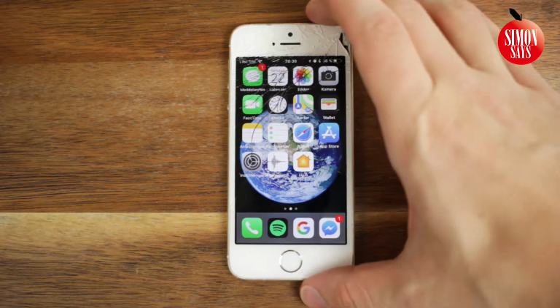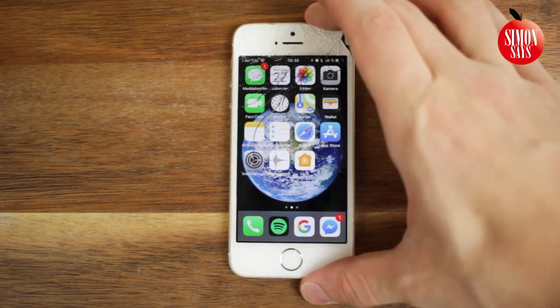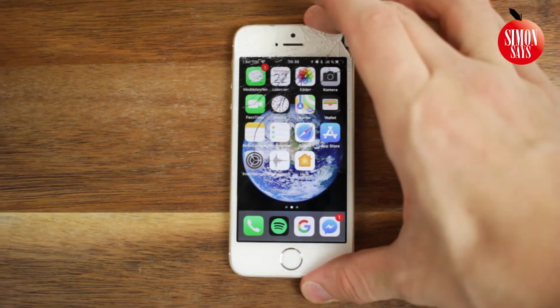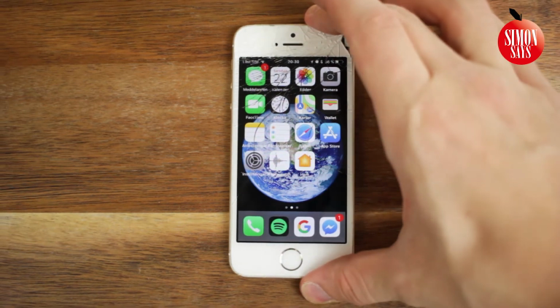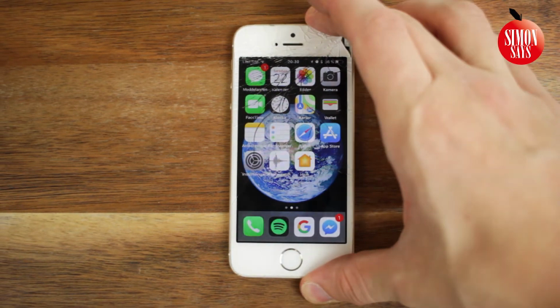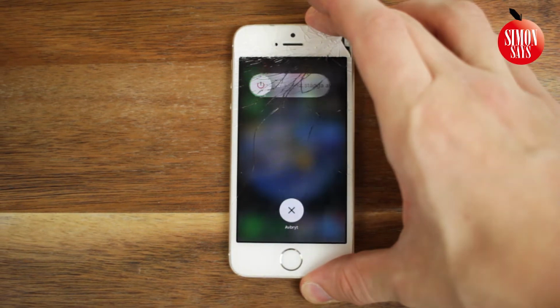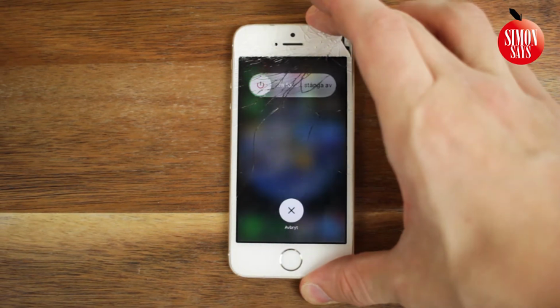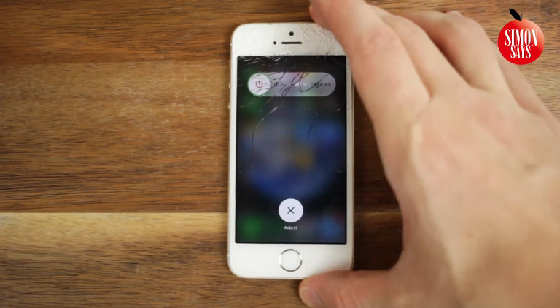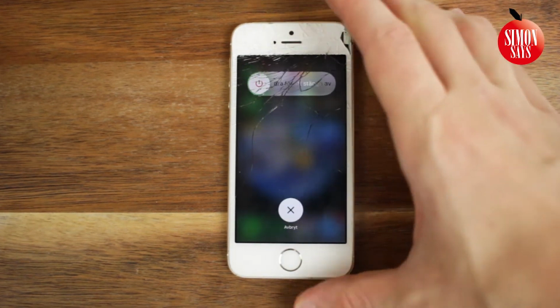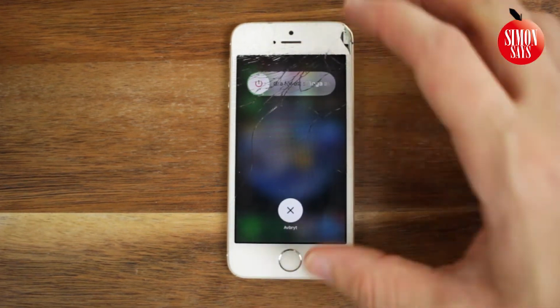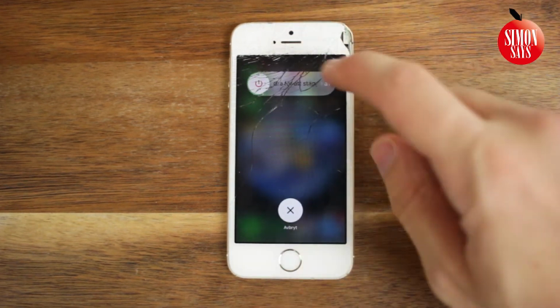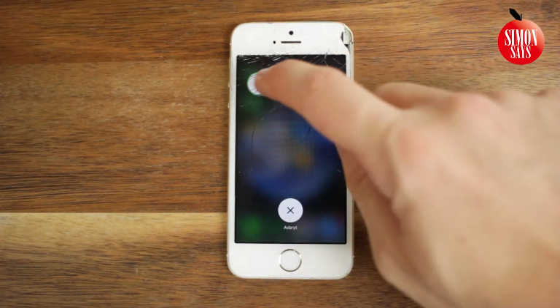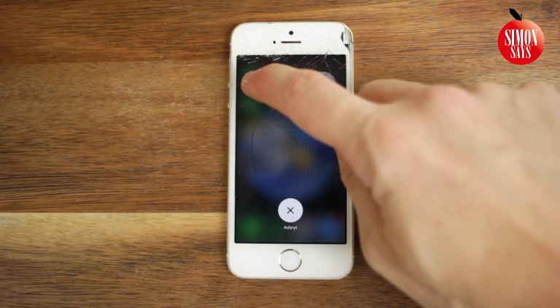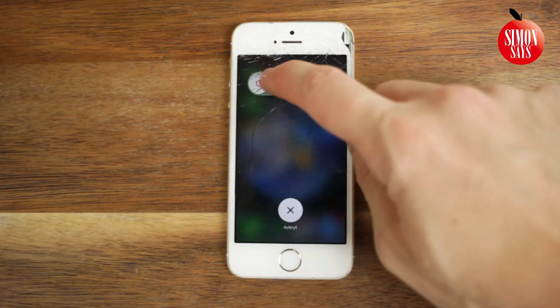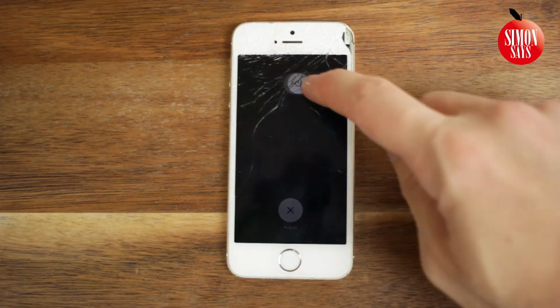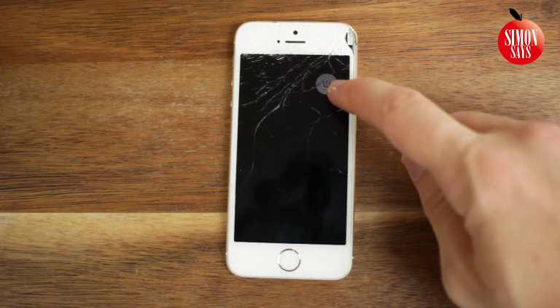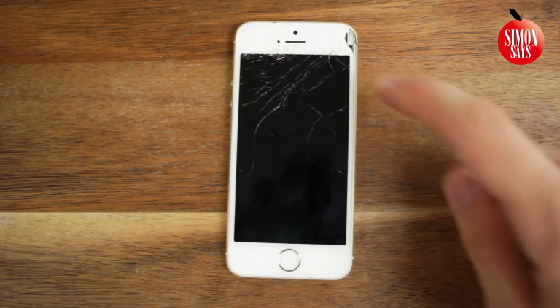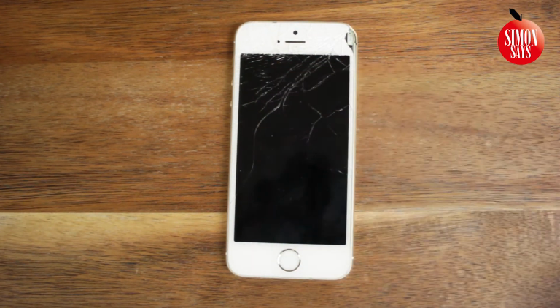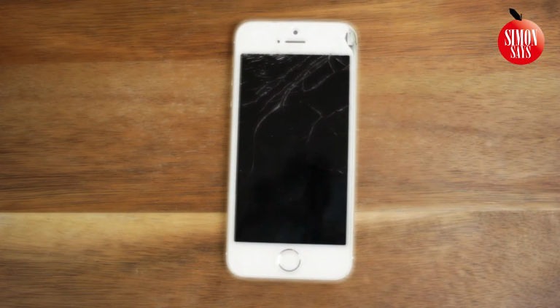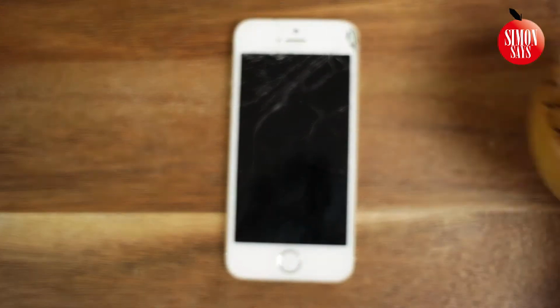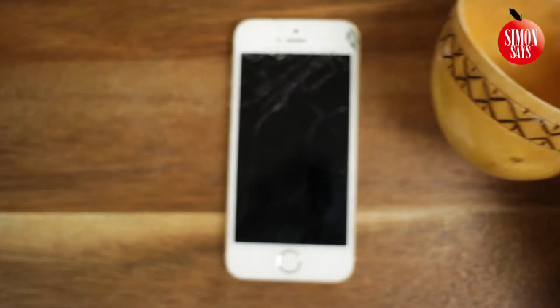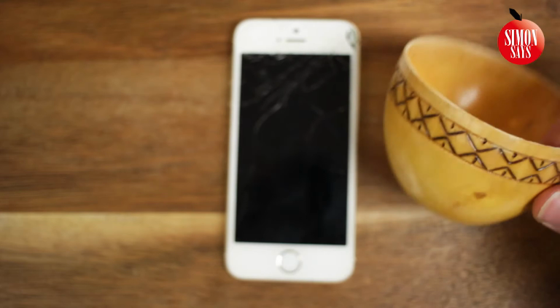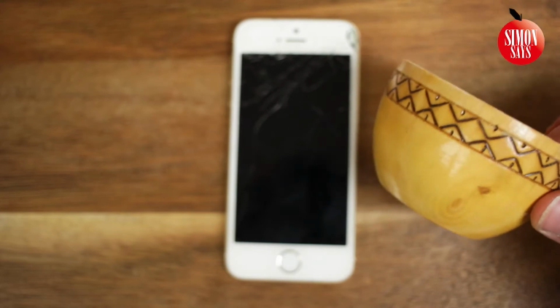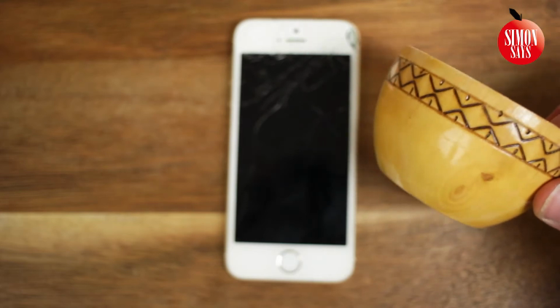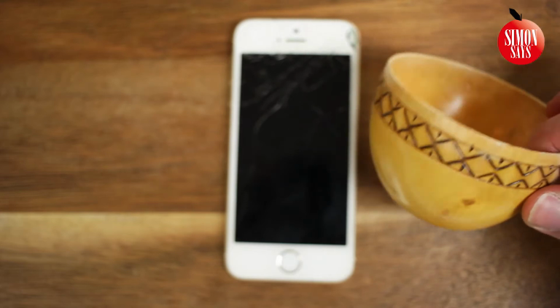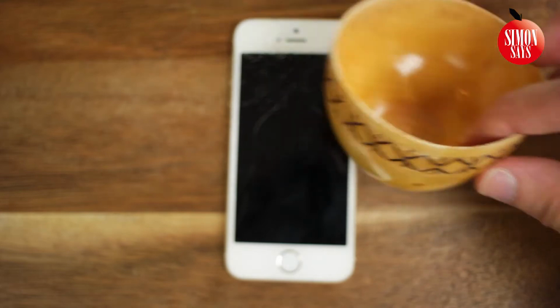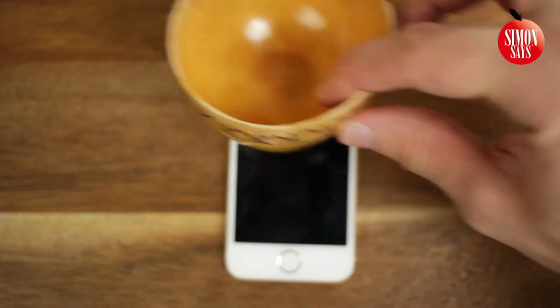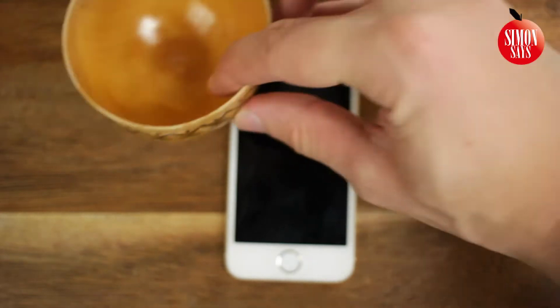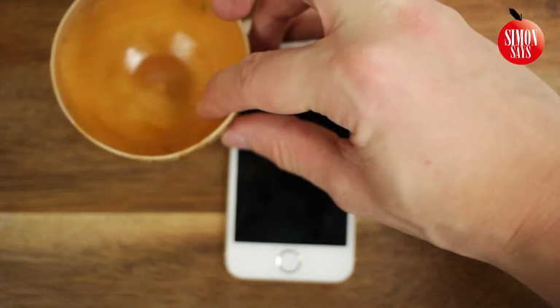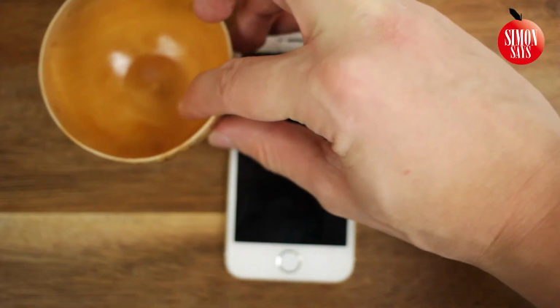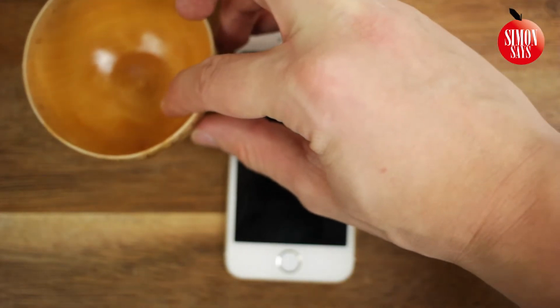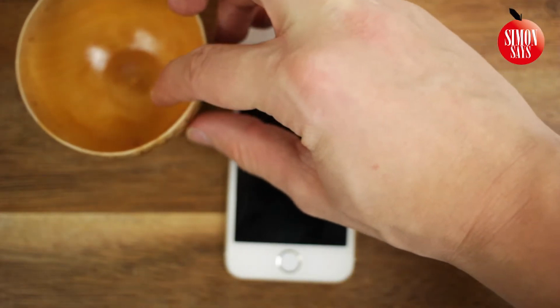Begin by turning the iPhone off. Also grab something which you can sort the small screws and other parts in.